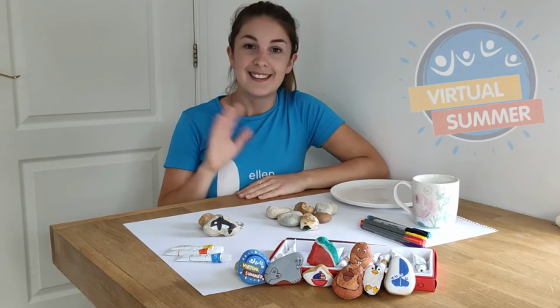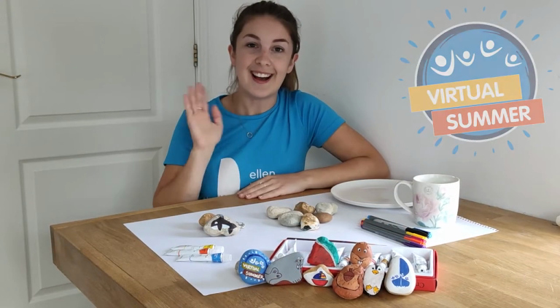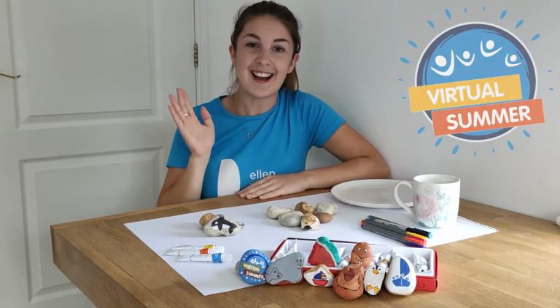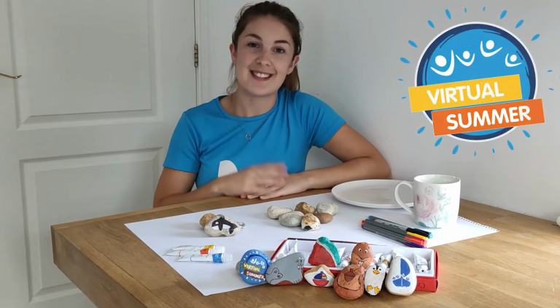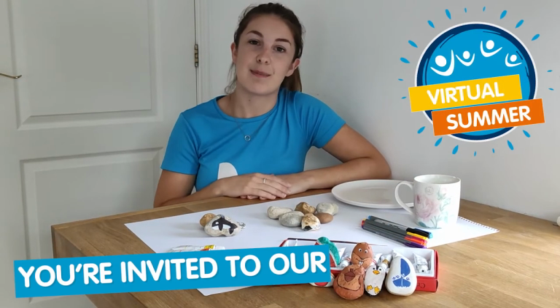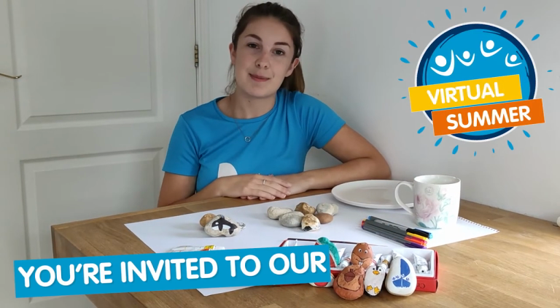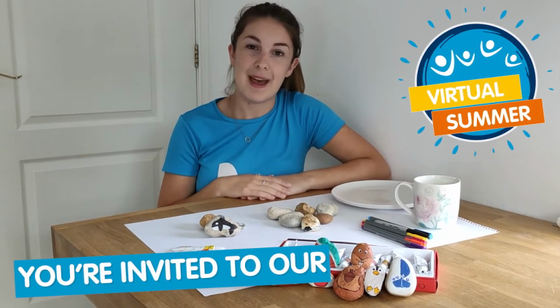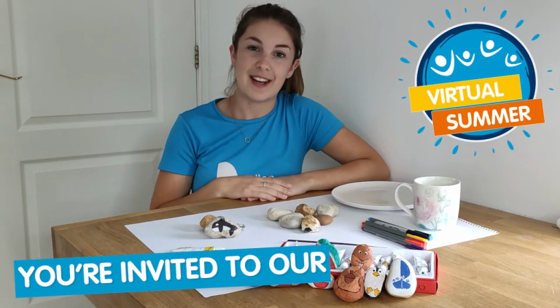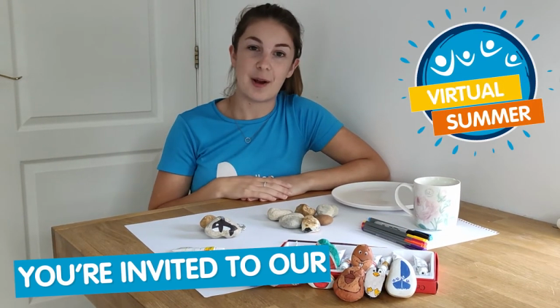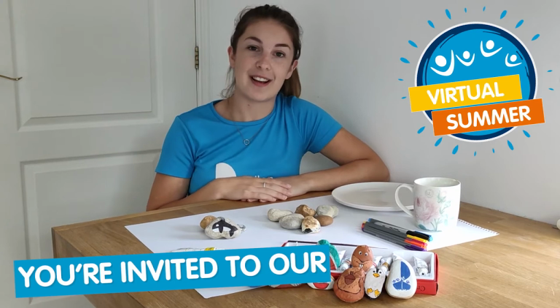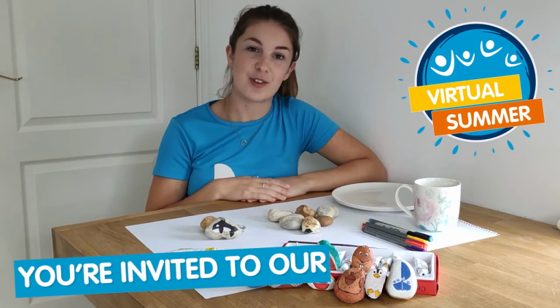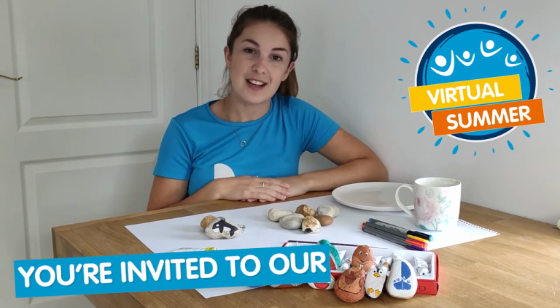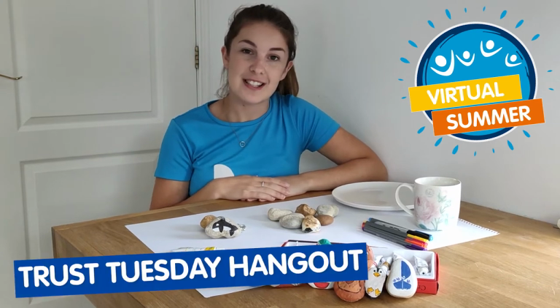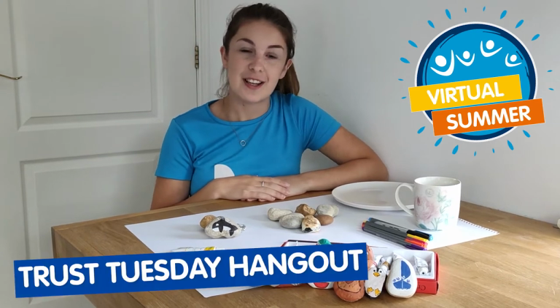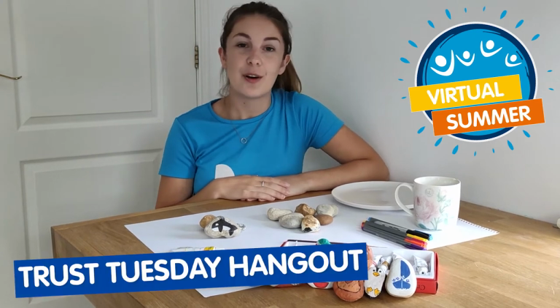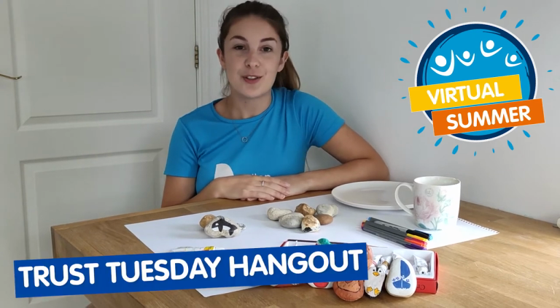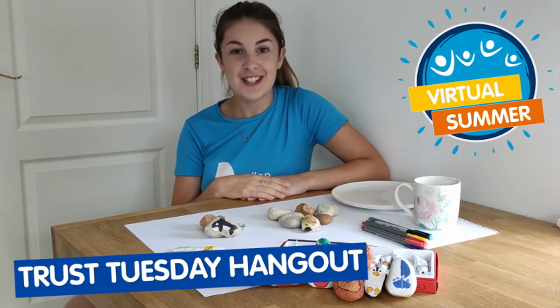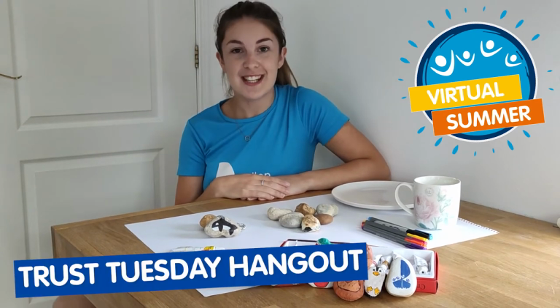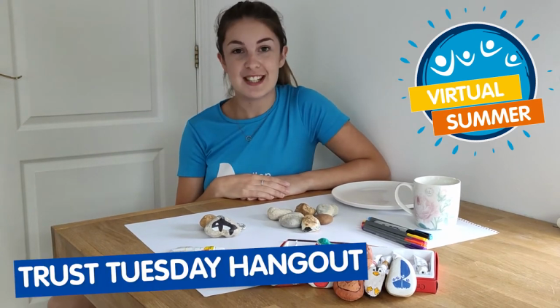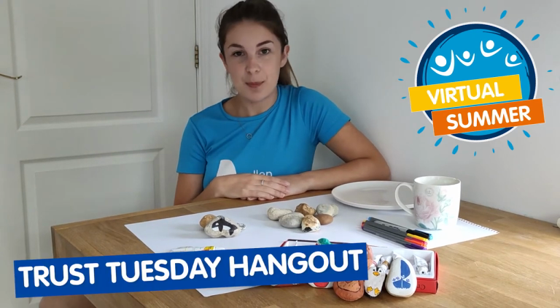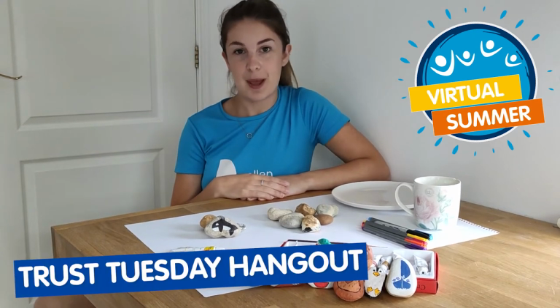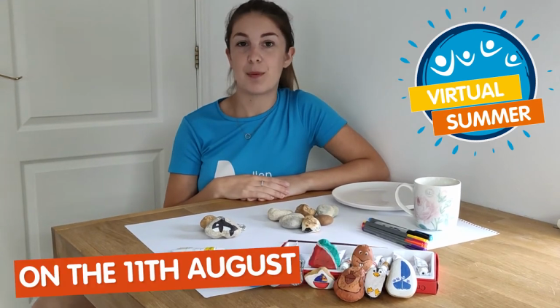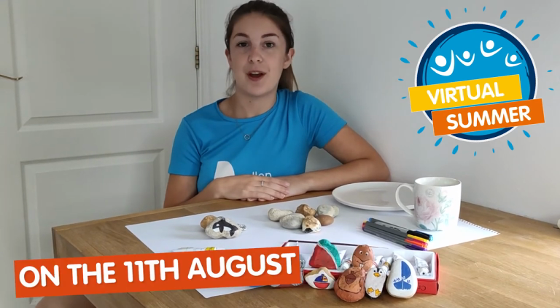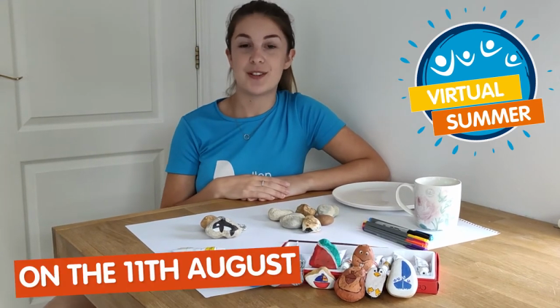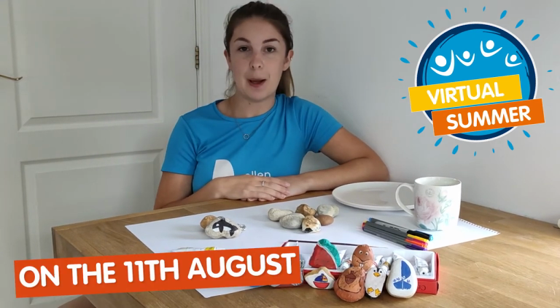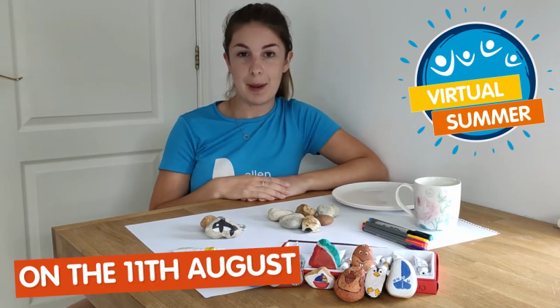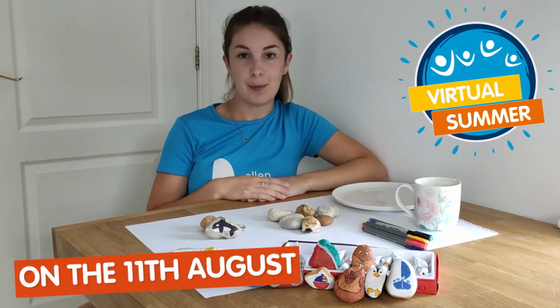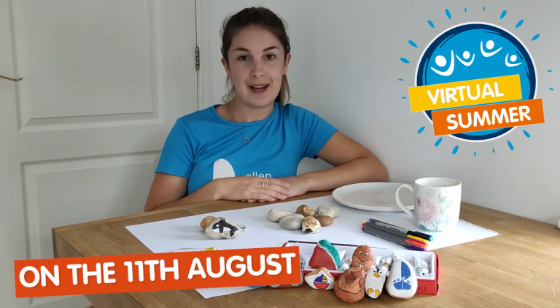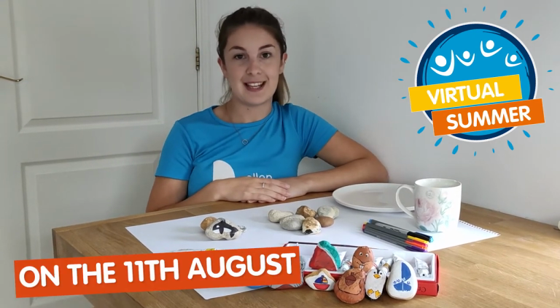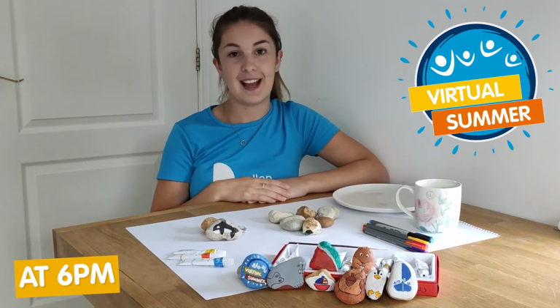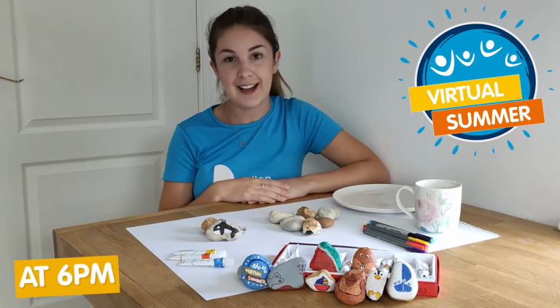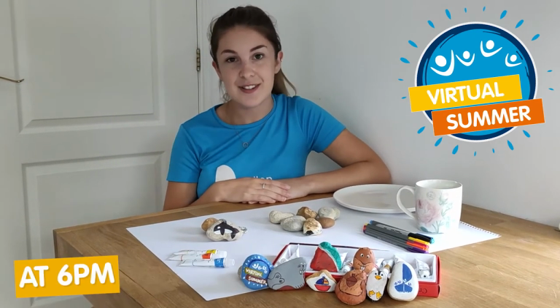Hi guys, my name is Beth and I work at The Trust. On Tuesday at 6pm we are hosting a Pebble Painting Hangout.